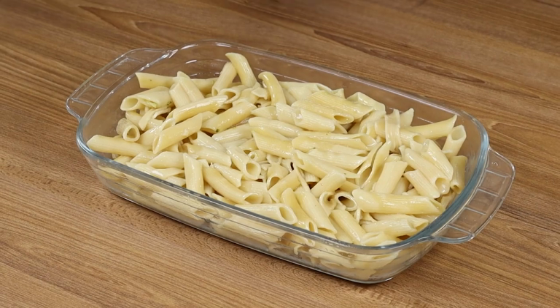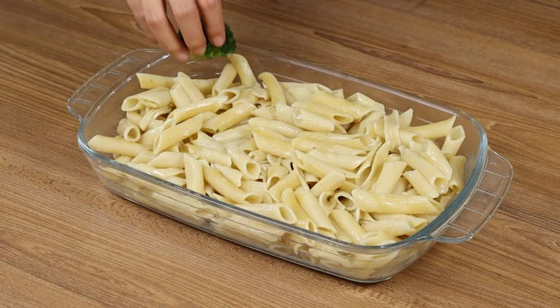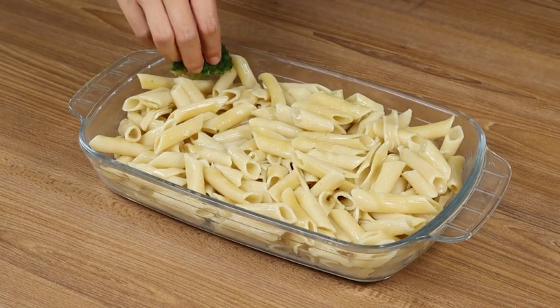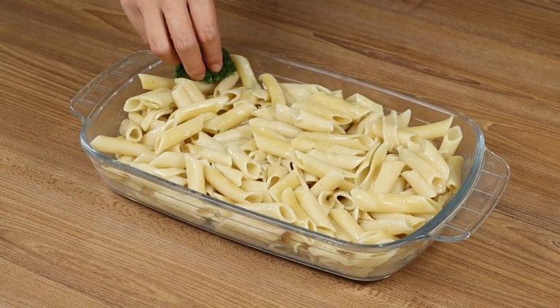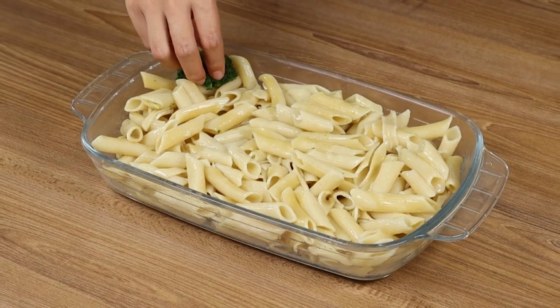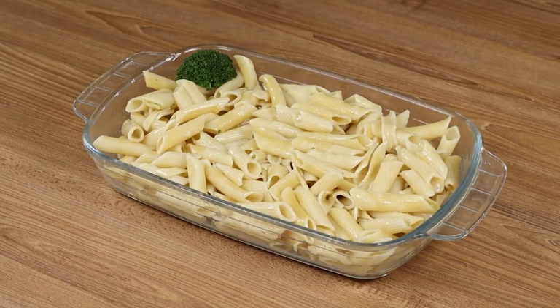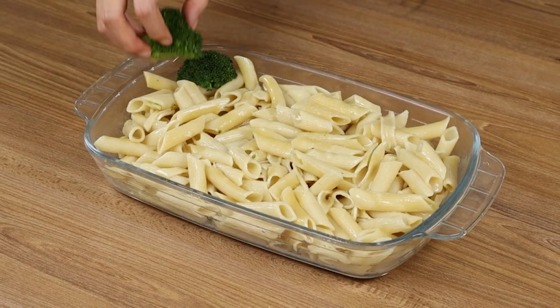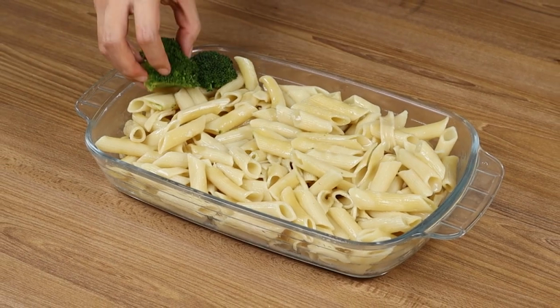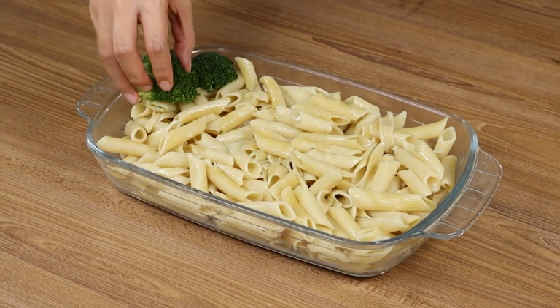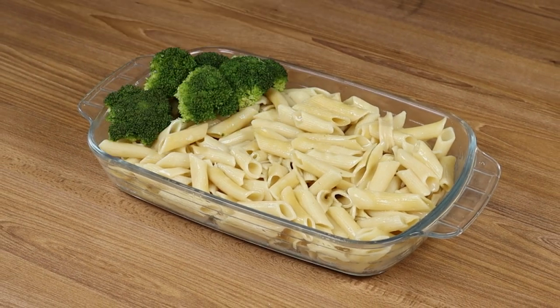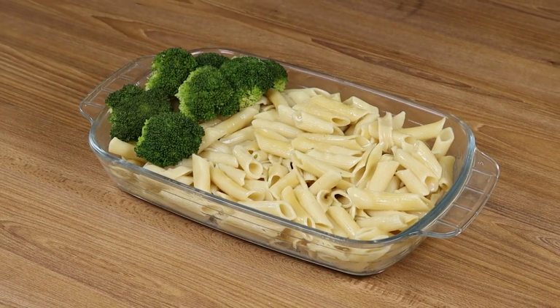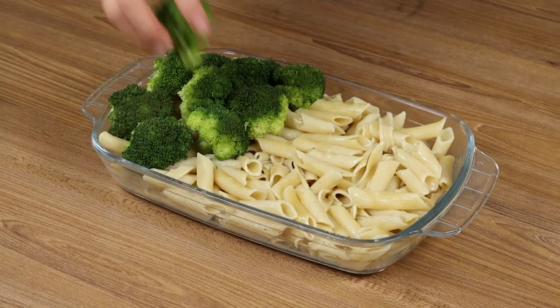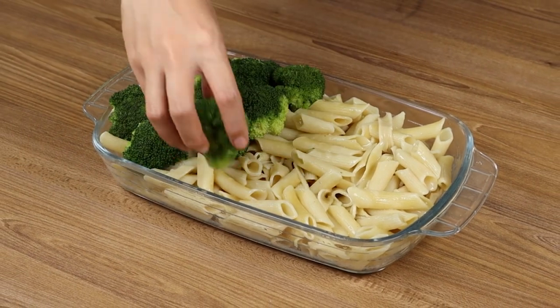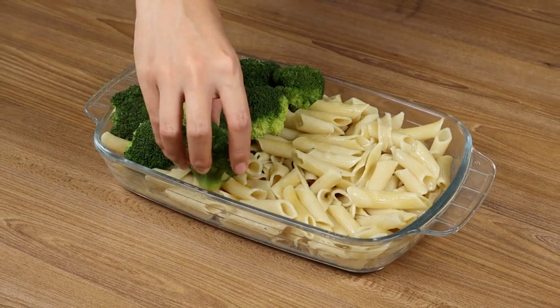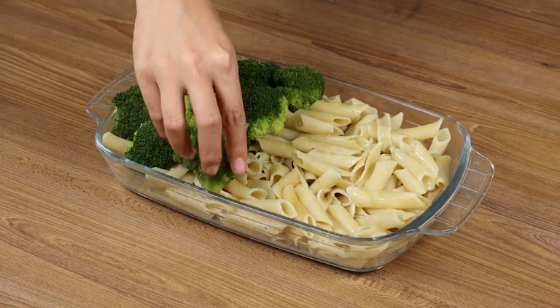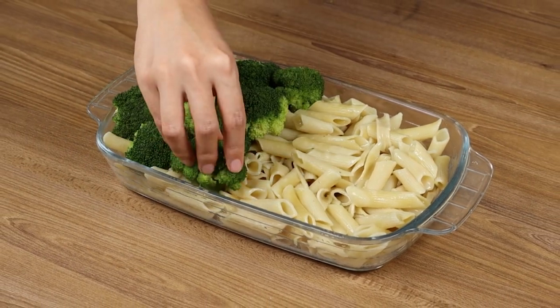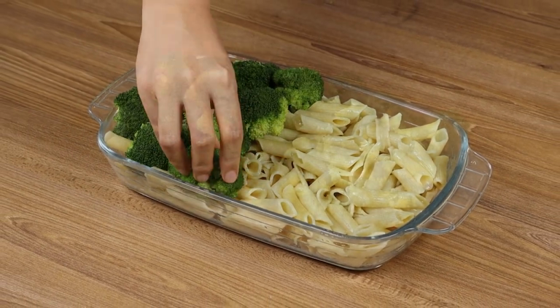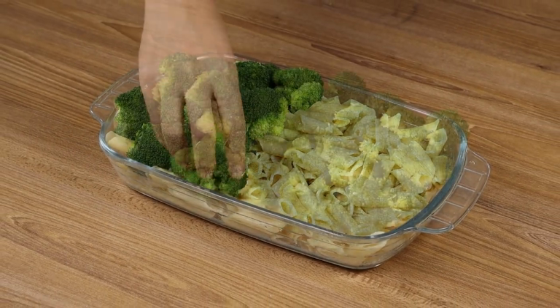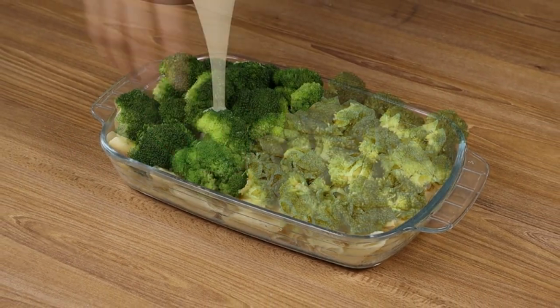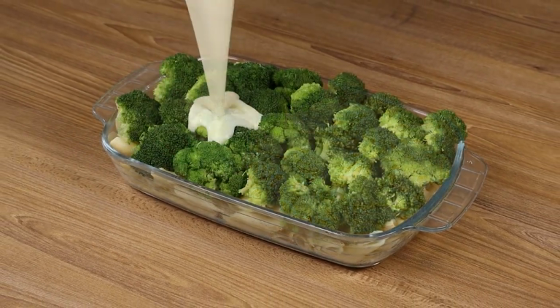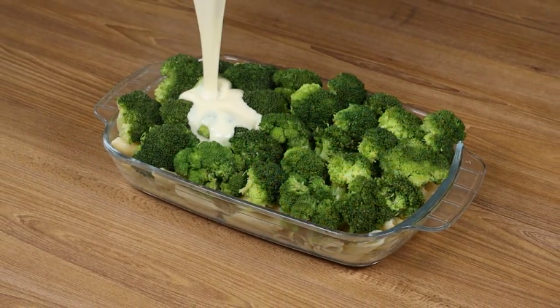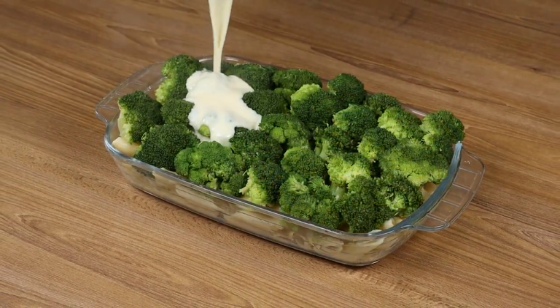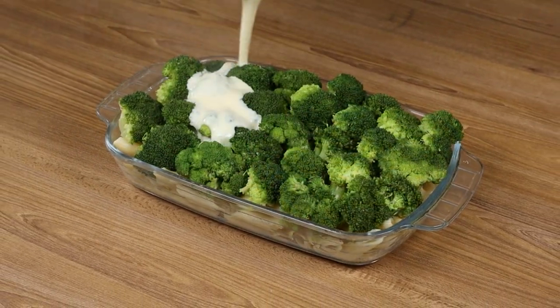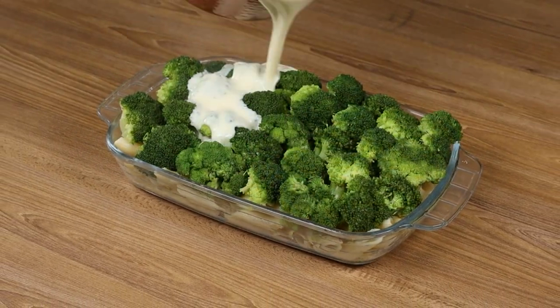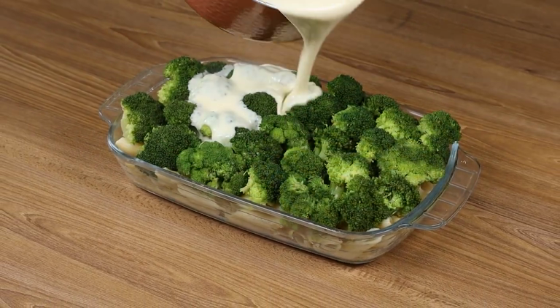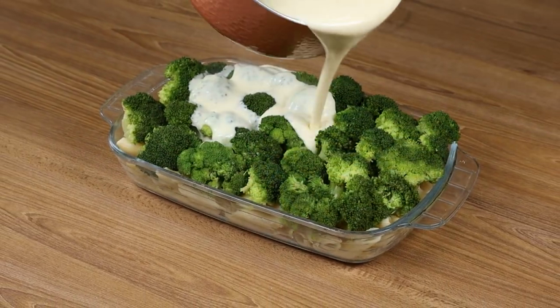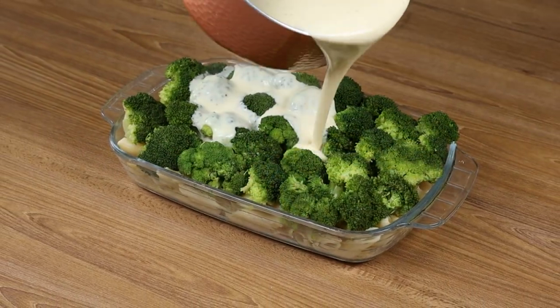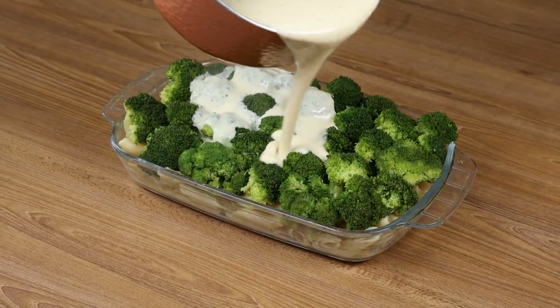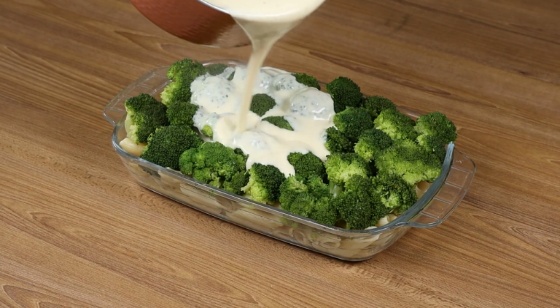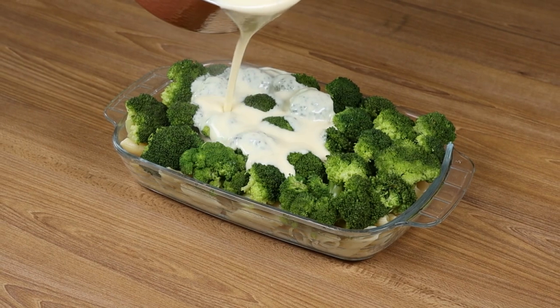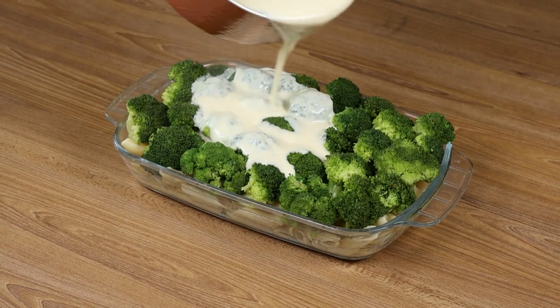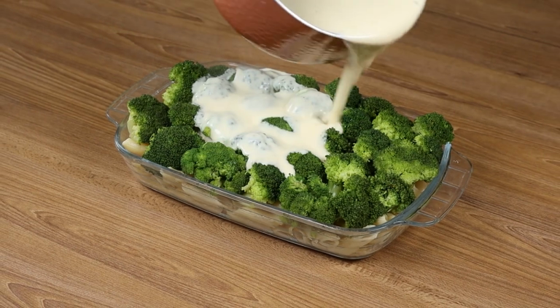This is the best broccoli recipe in the world! Even those who hate it will like it!